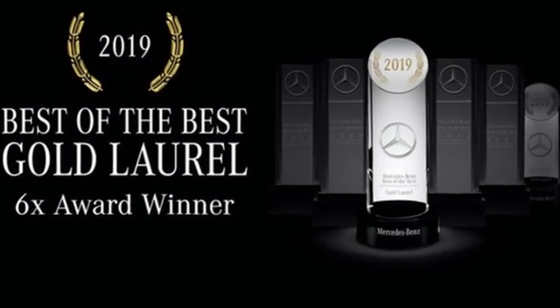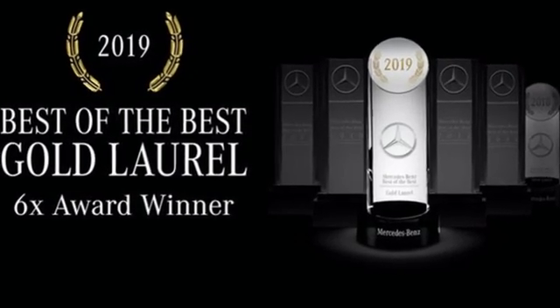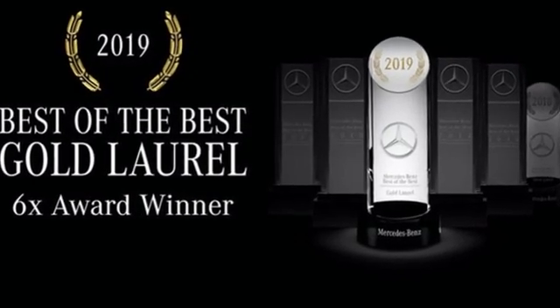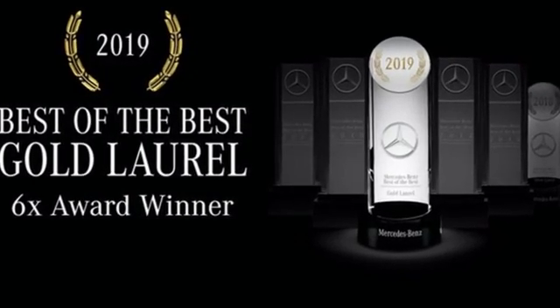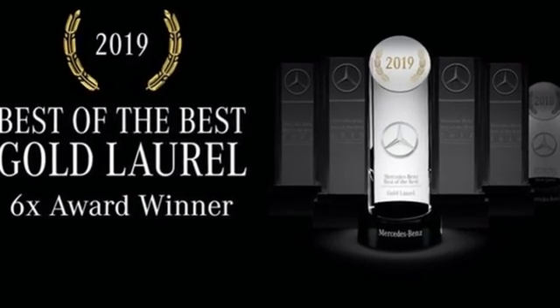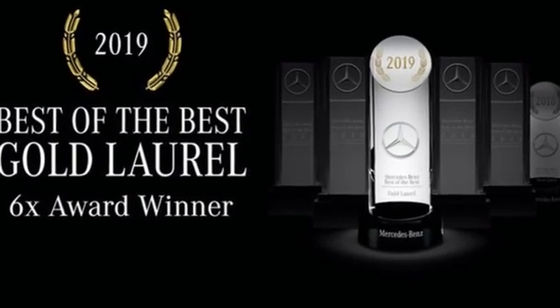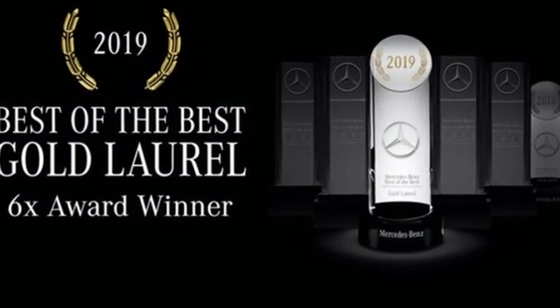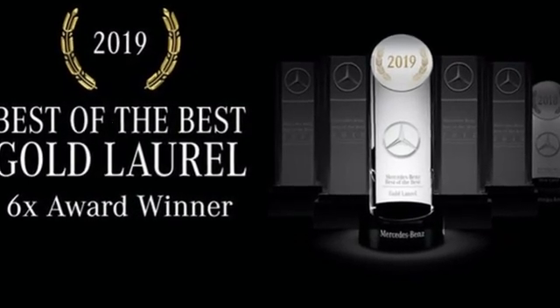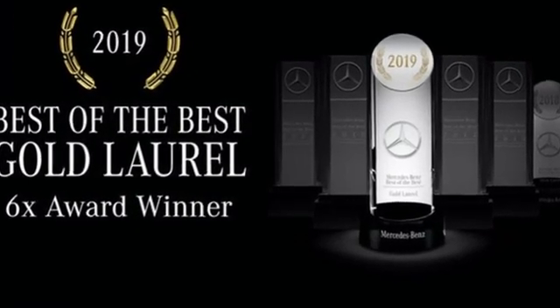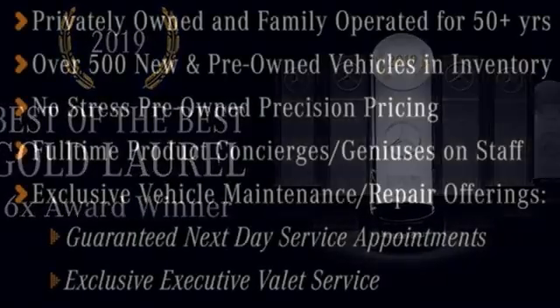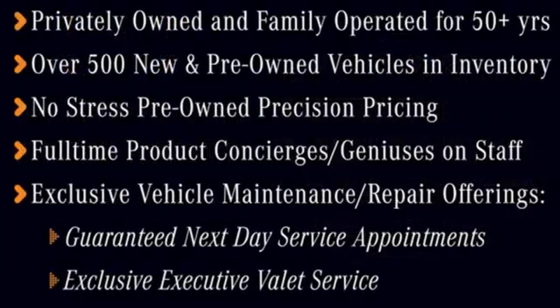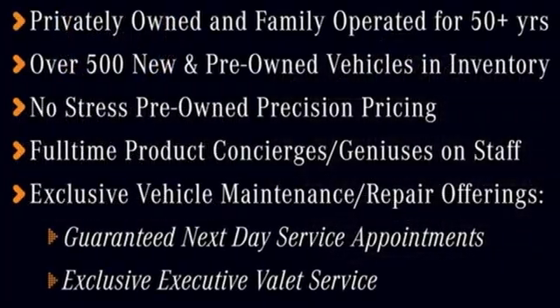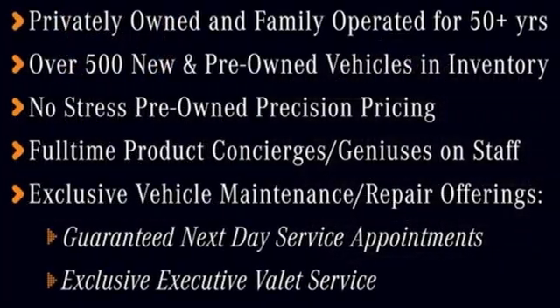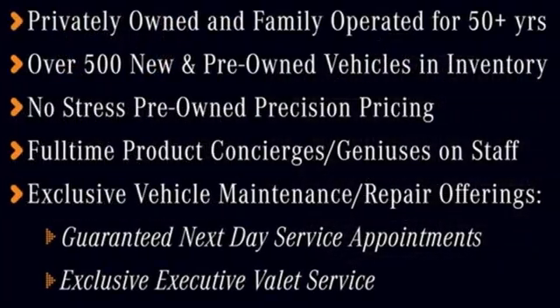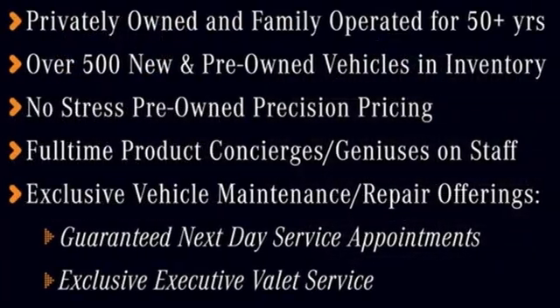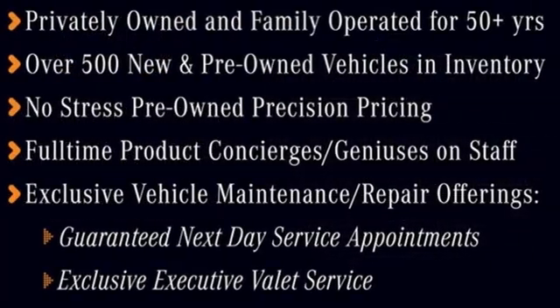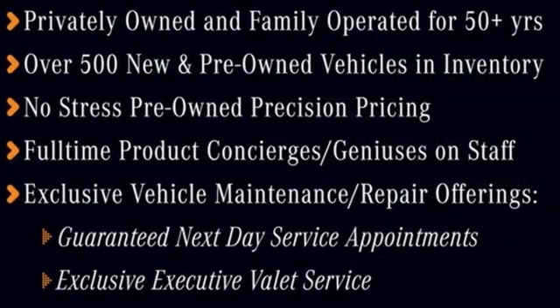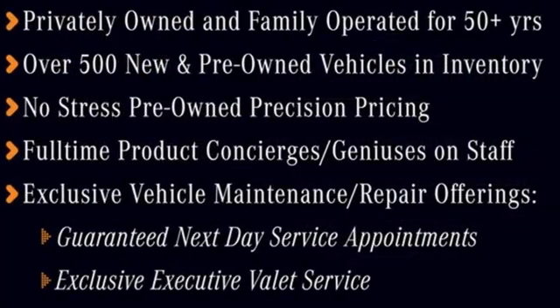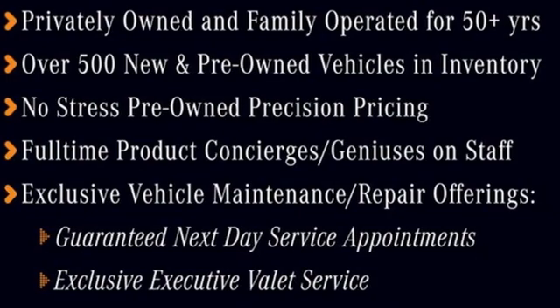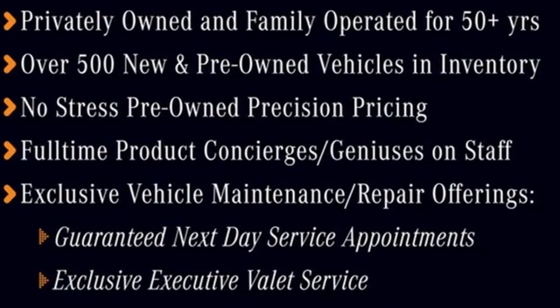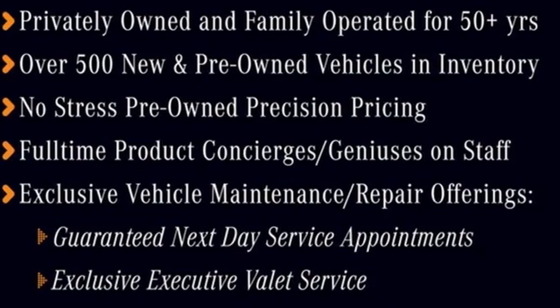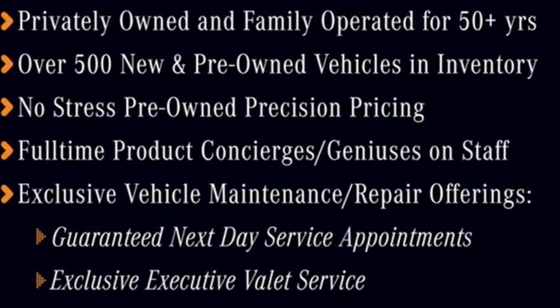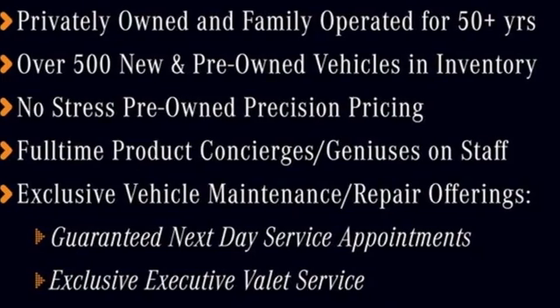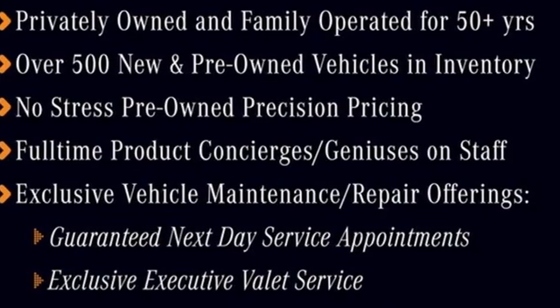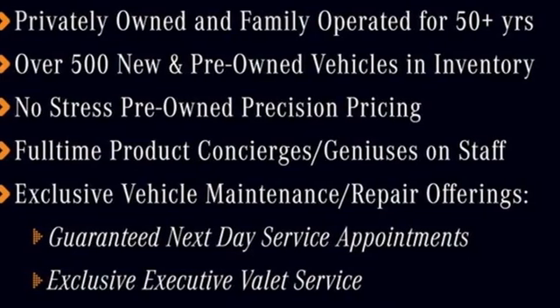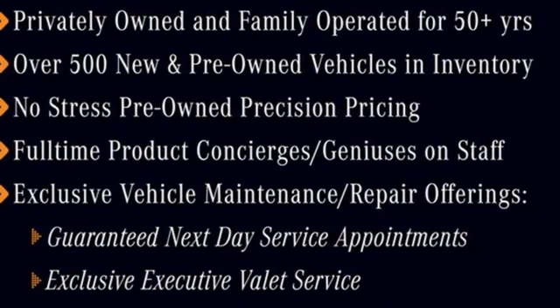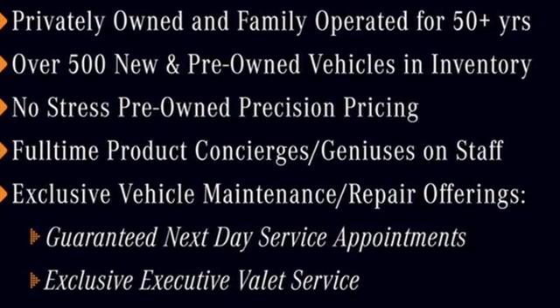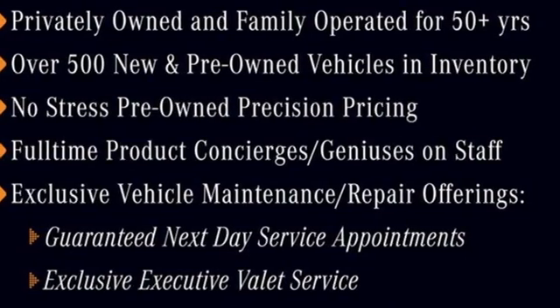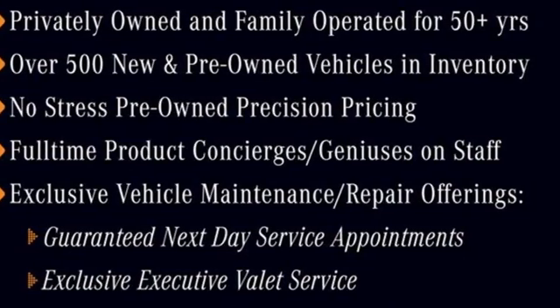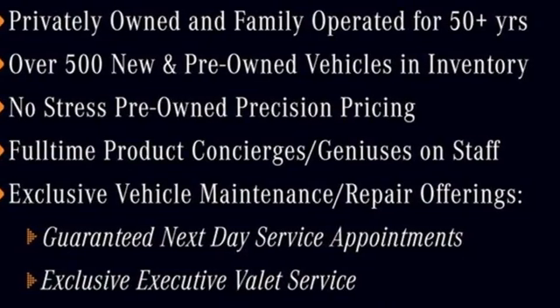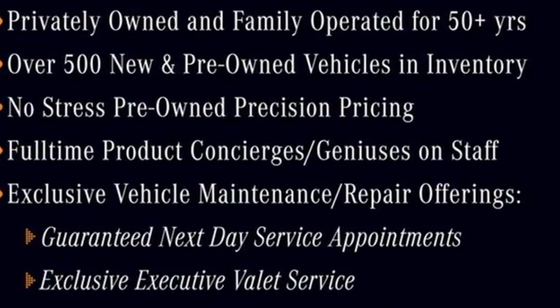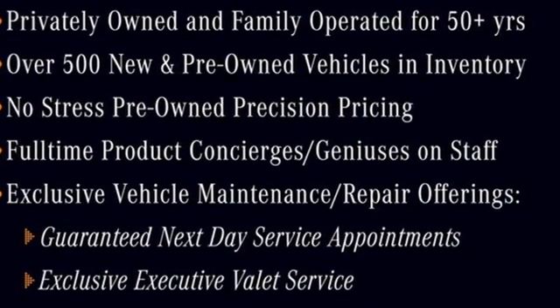High style, high performance Mercedes-Benz. Take it for a test drive today.